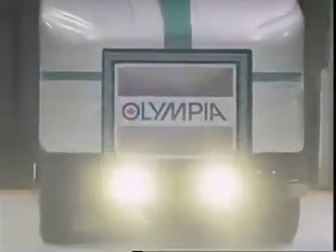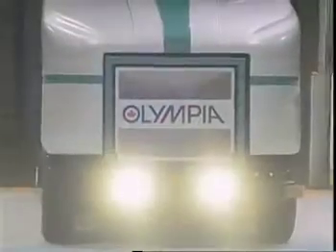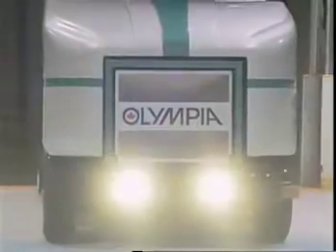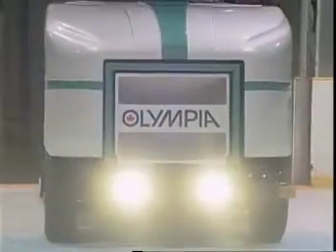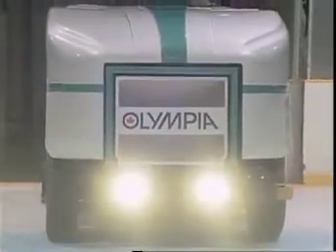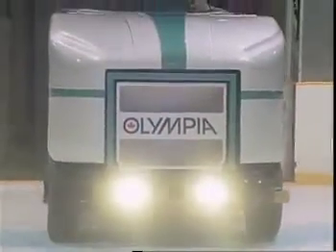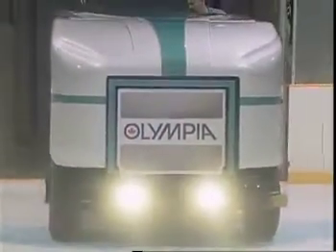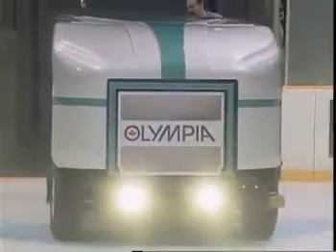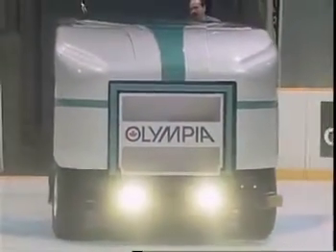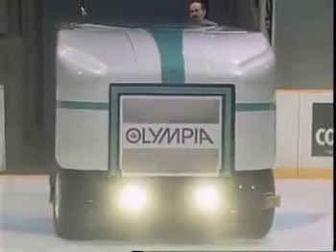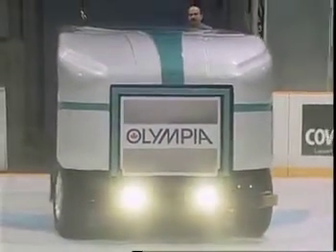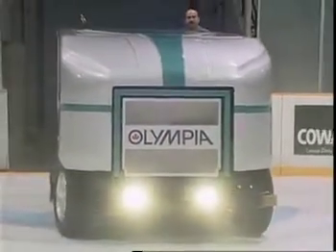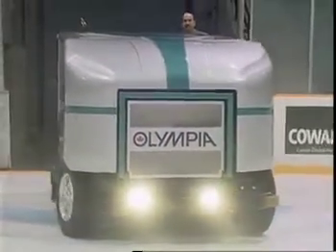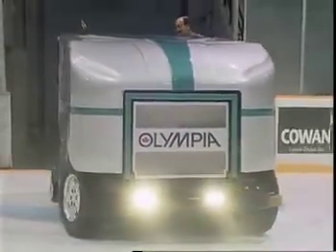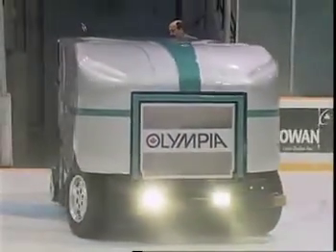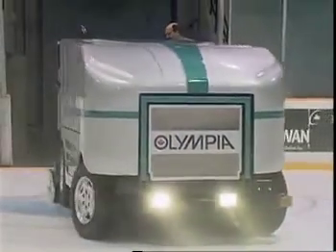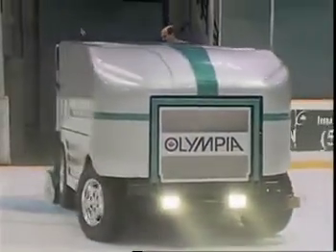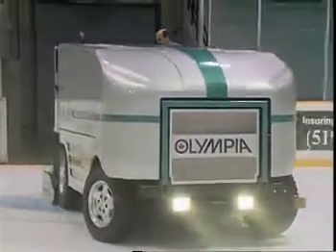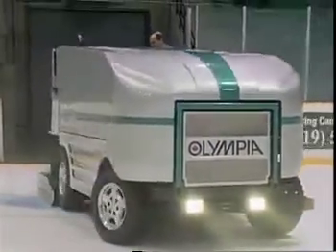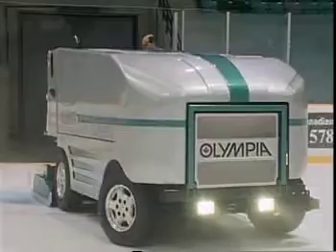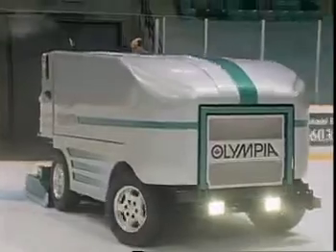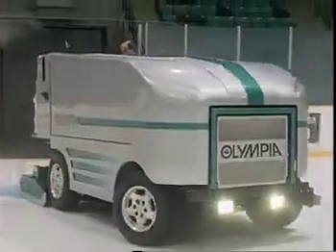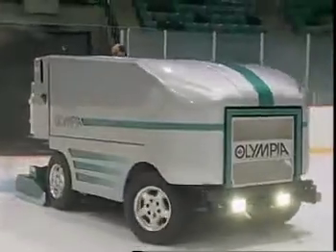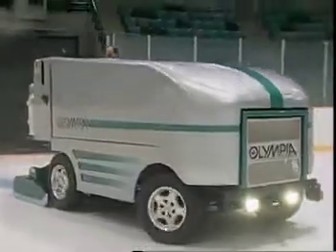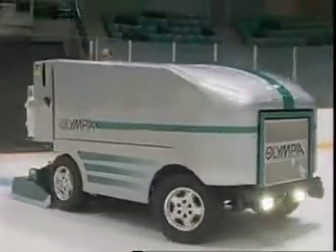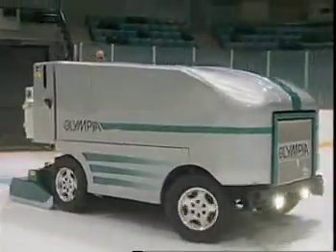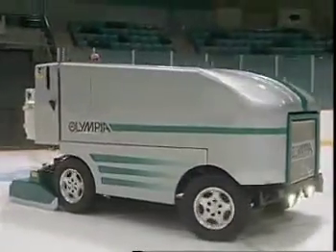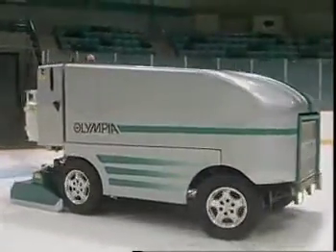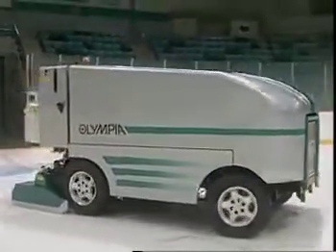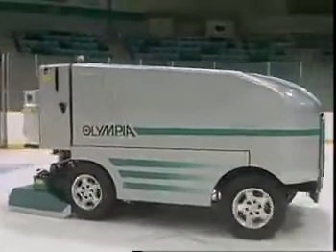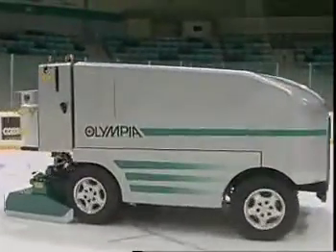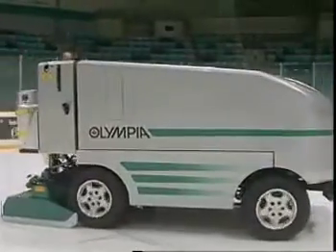Welcome to the Olympia Advantage. We have developed this video to assist you in putting and keeping your Olympia in top condition.